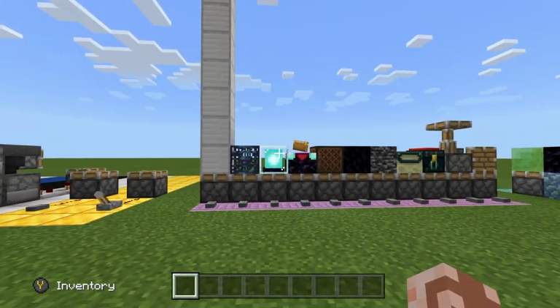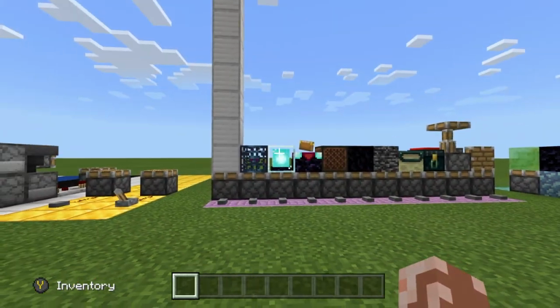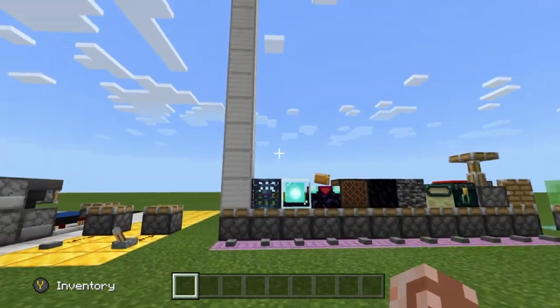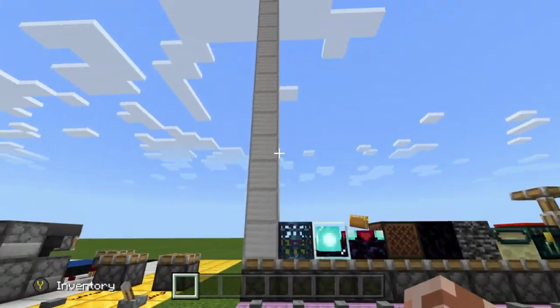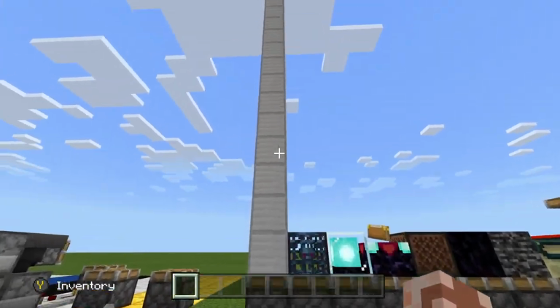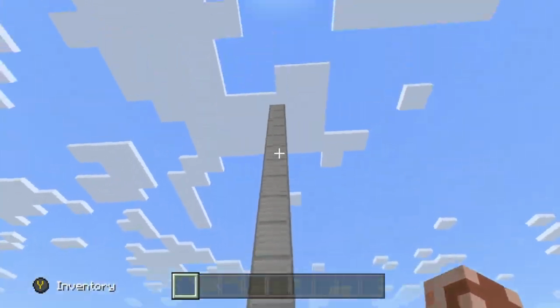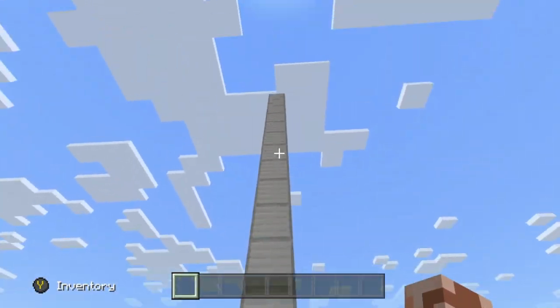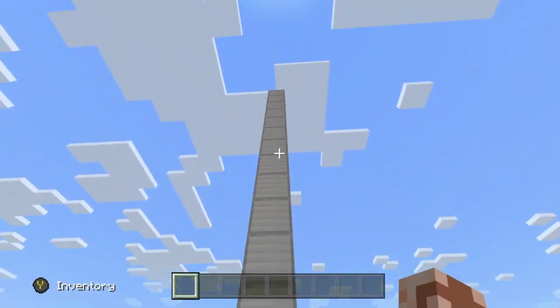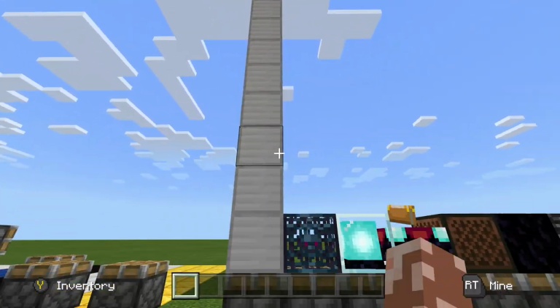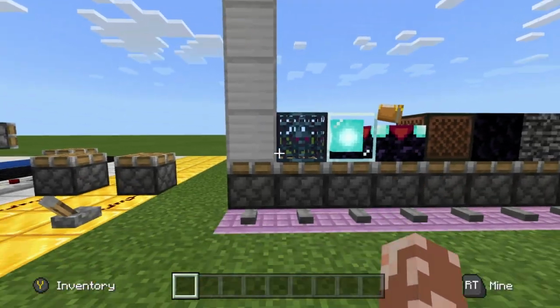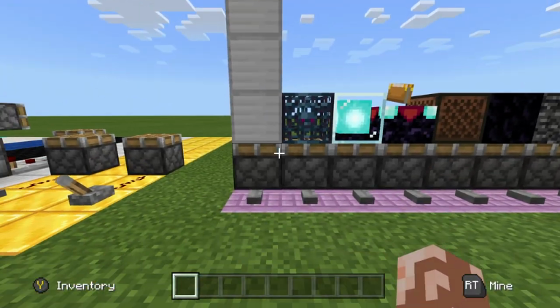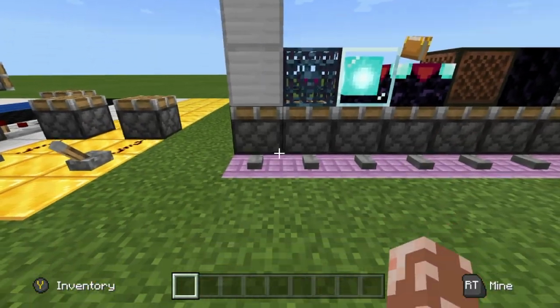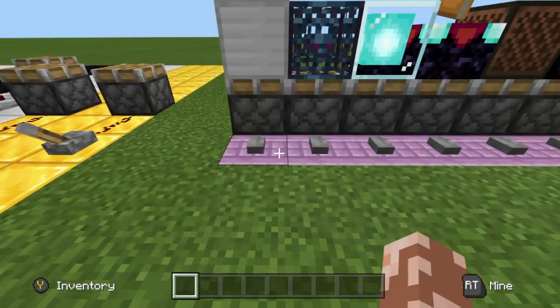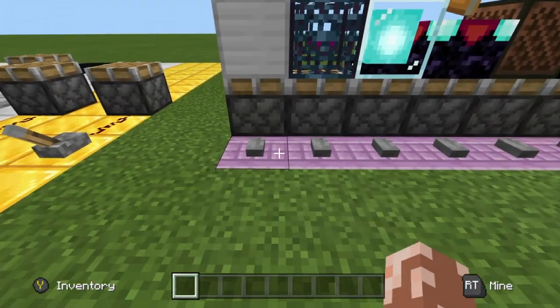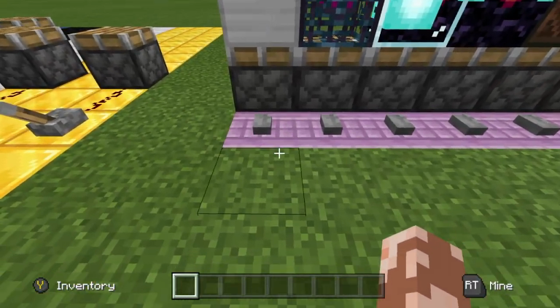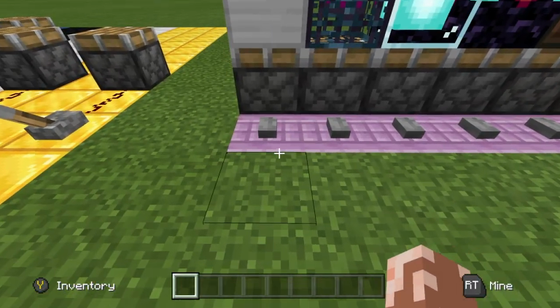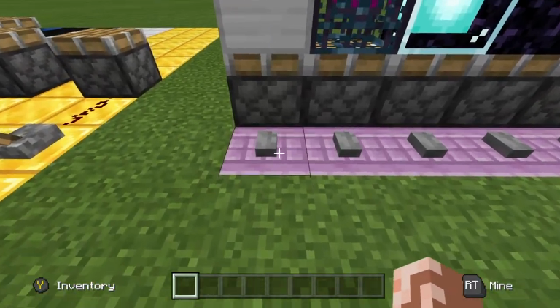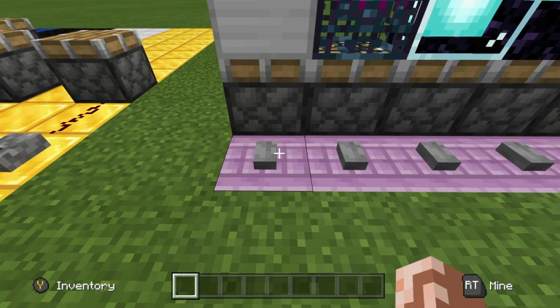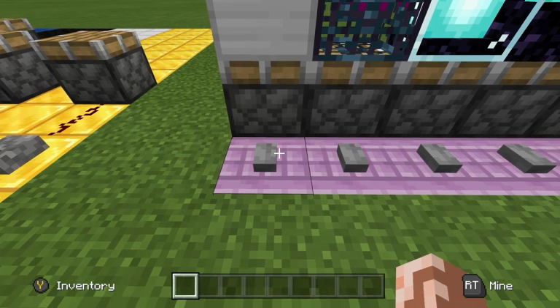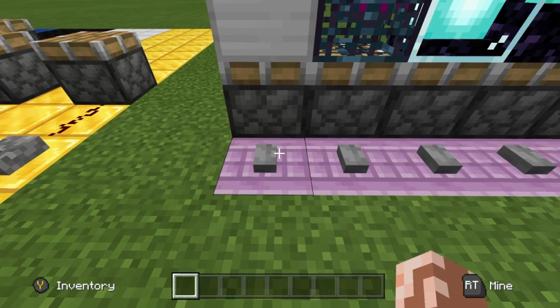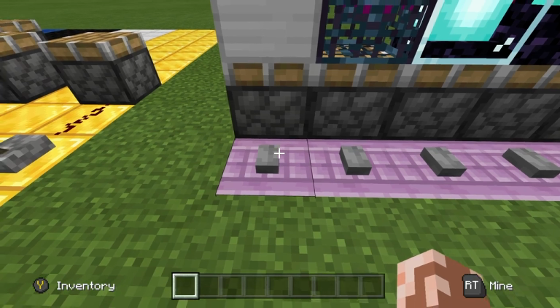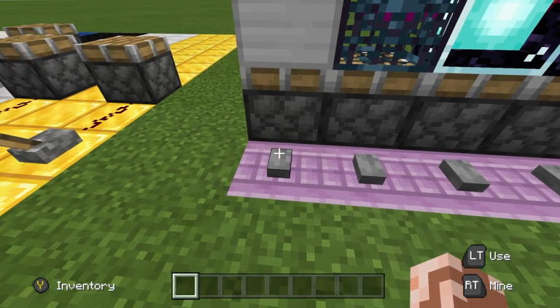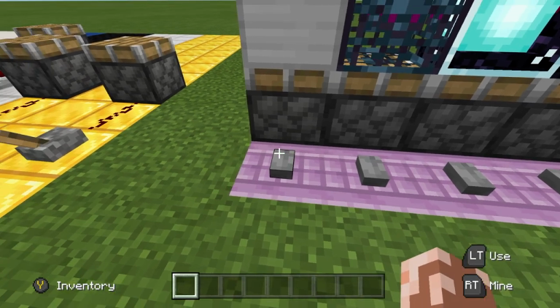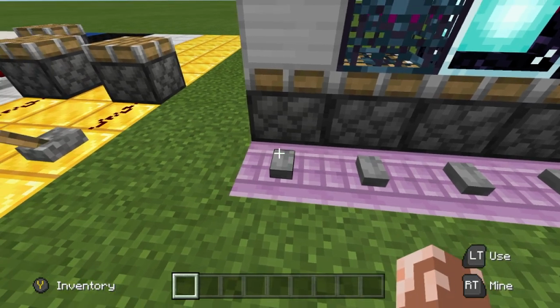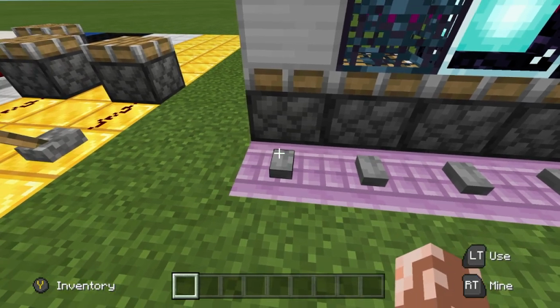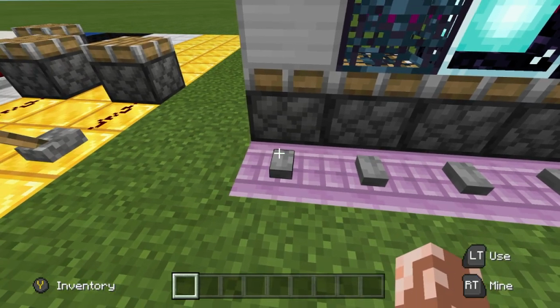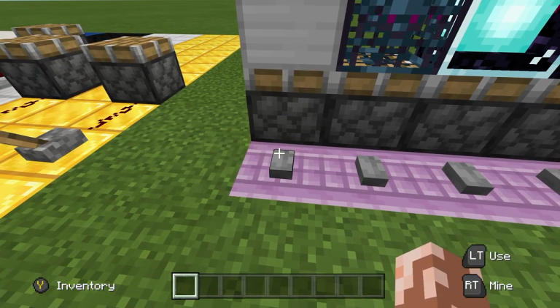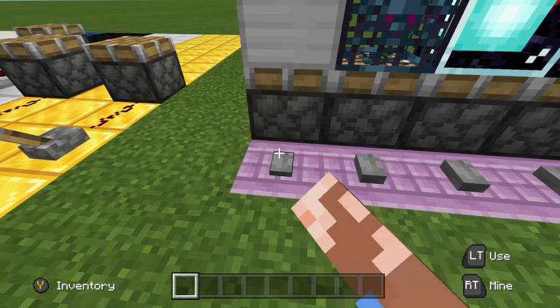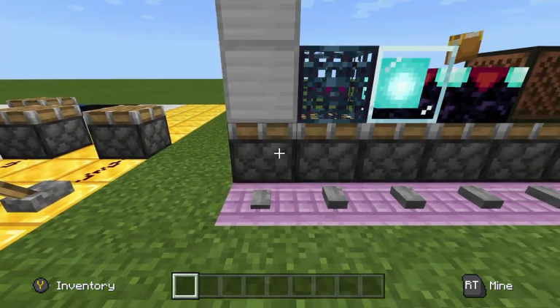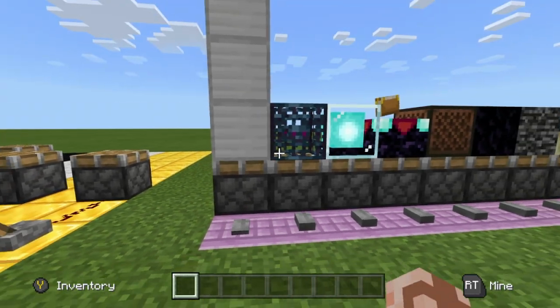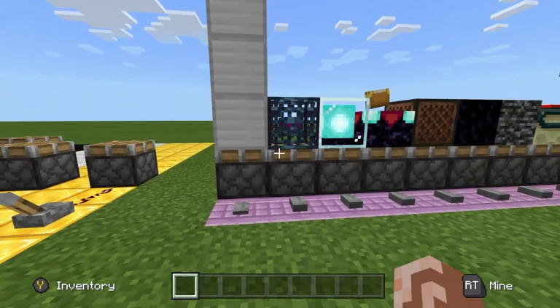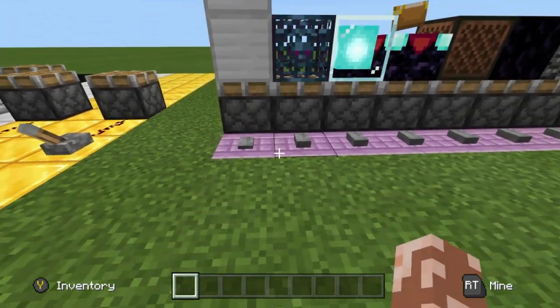So the first thing is 13 blocks — pistons can only push 12 blocks, so if you have them pushing 13 it won't work.